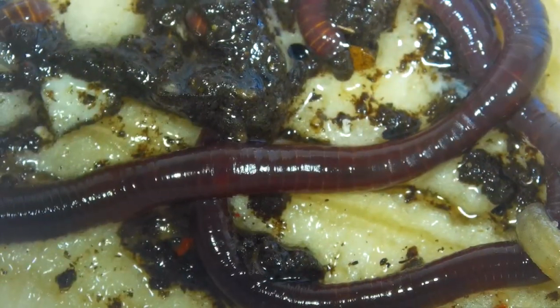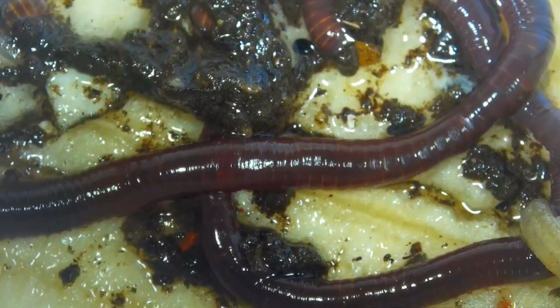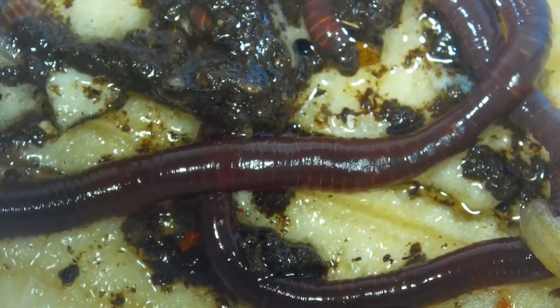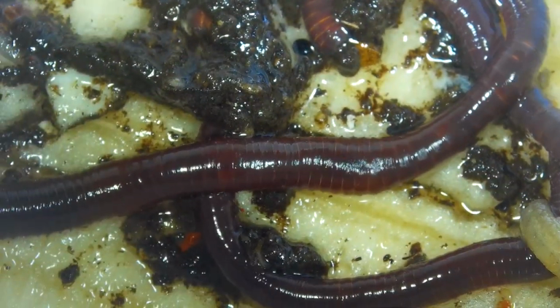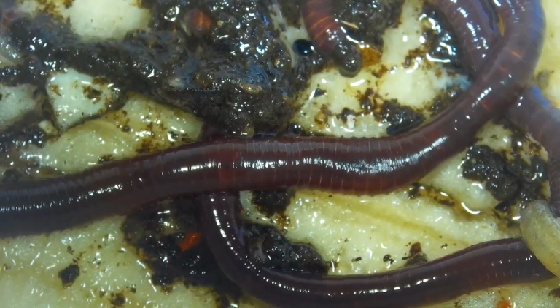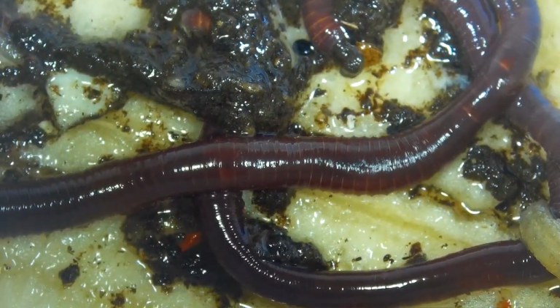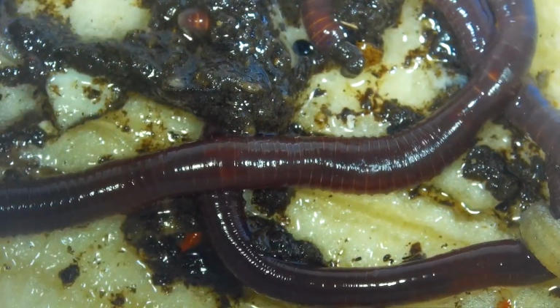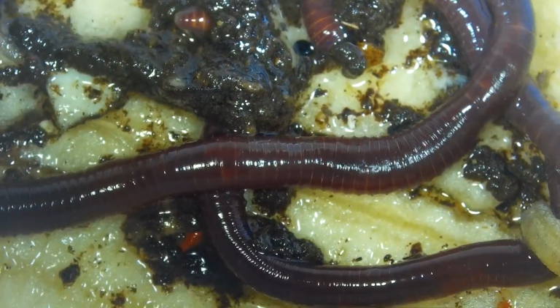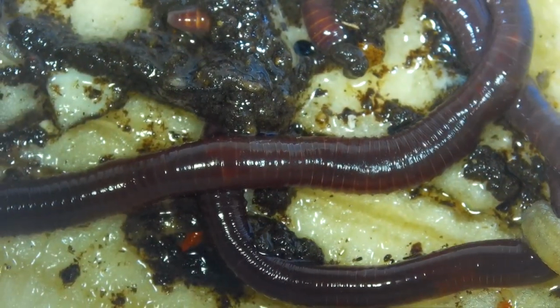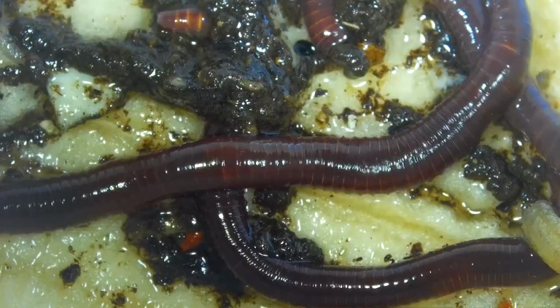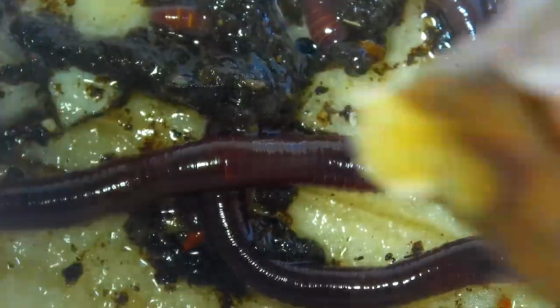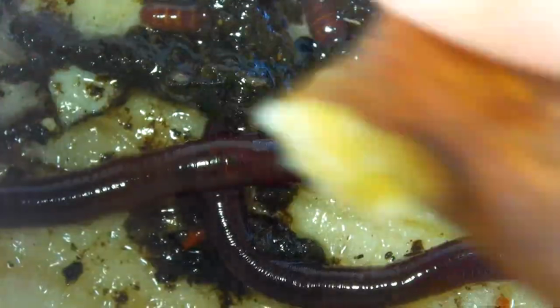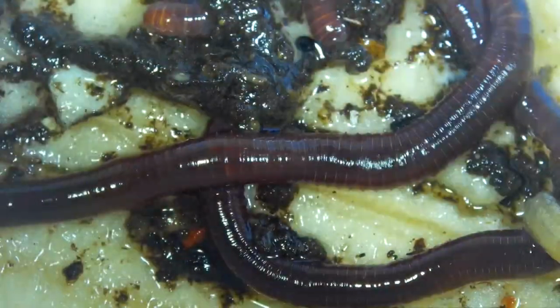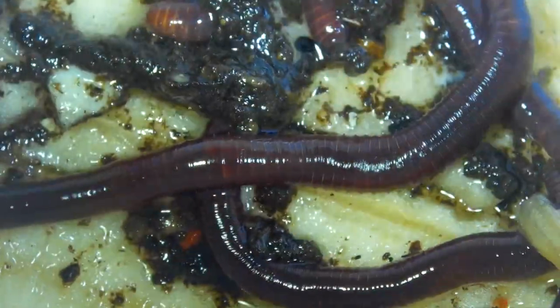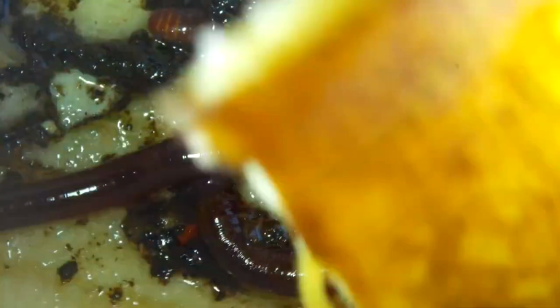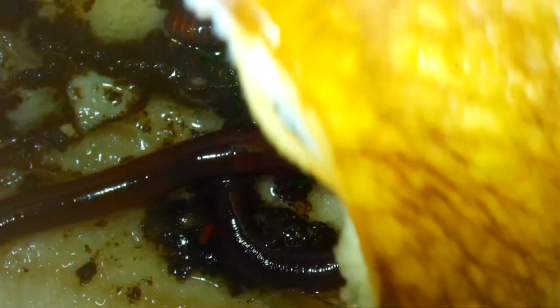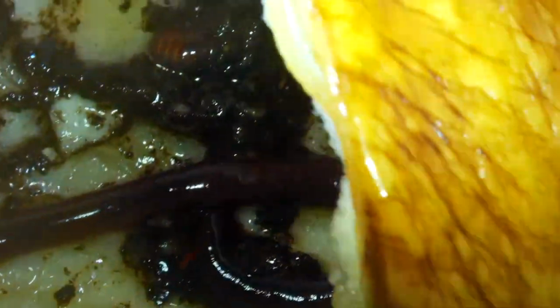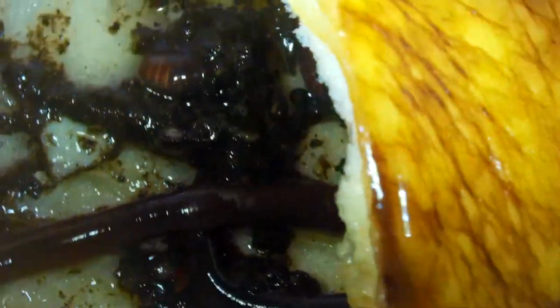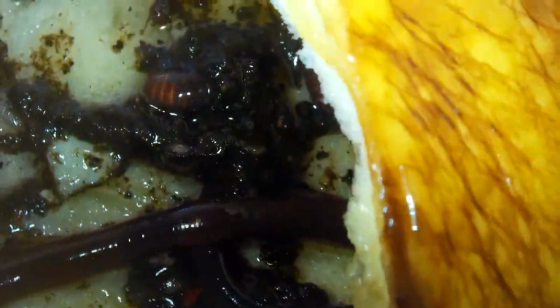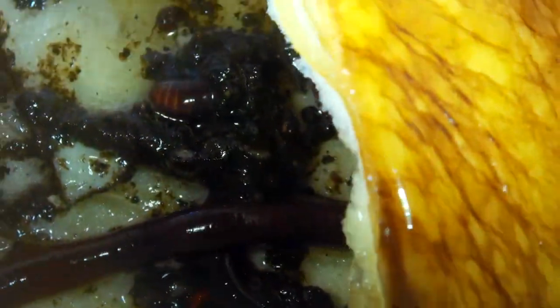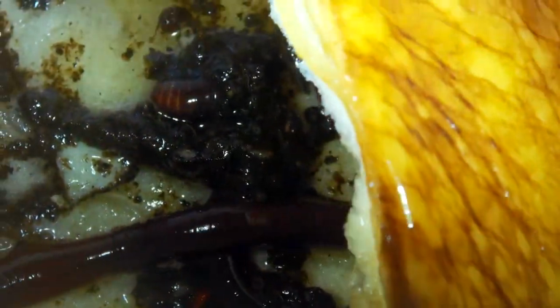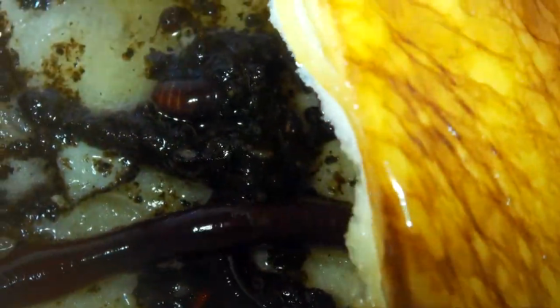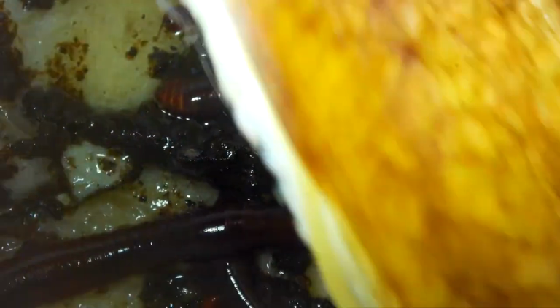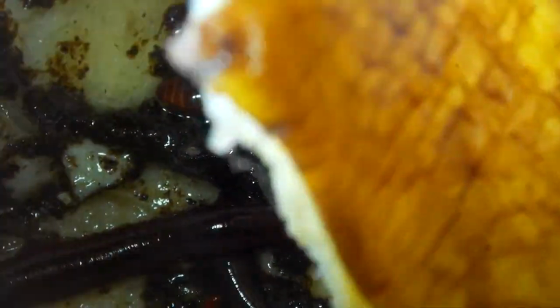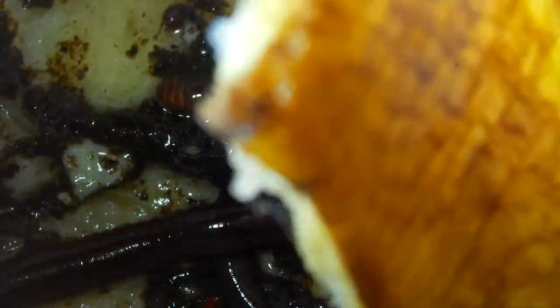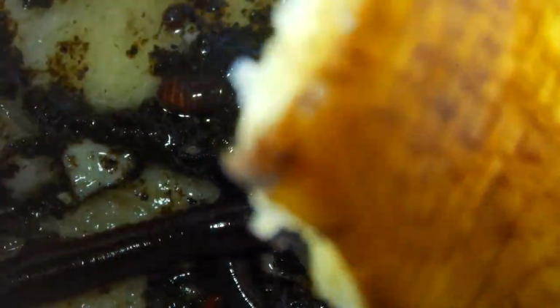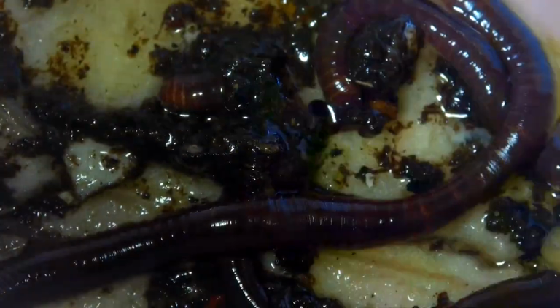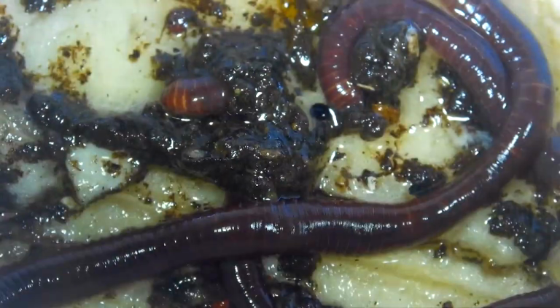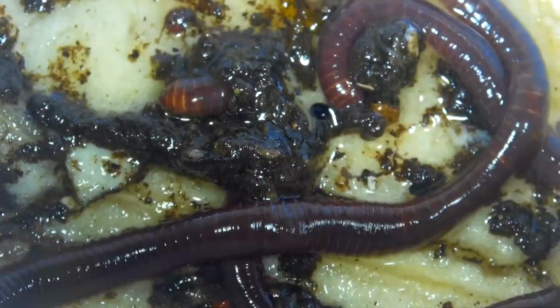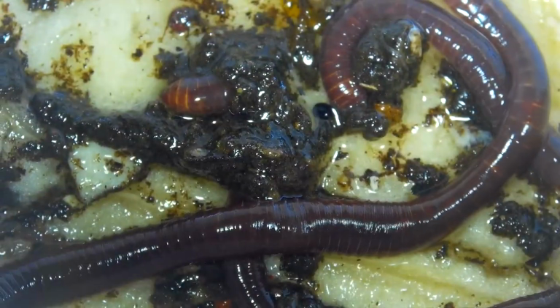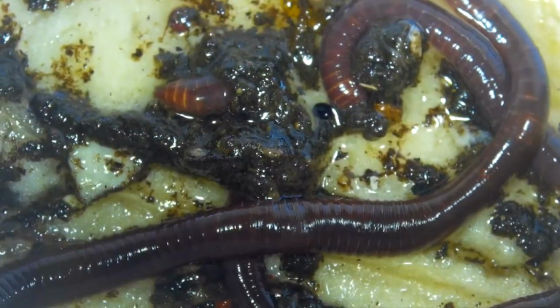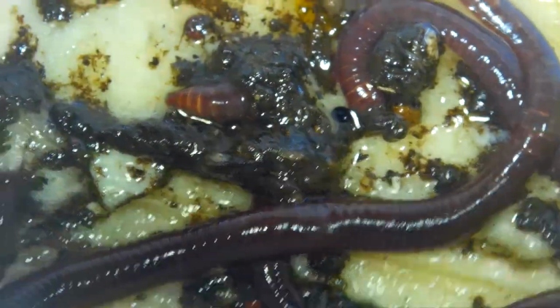They're really dark — that's a banana skin right there and it really is that color. It's not been adjusted at all.